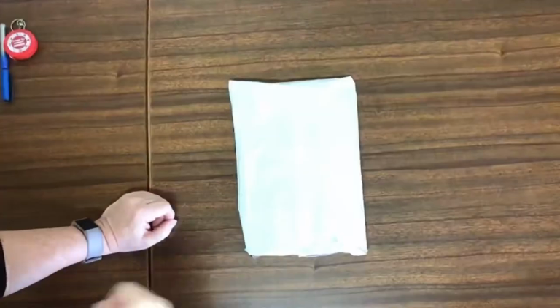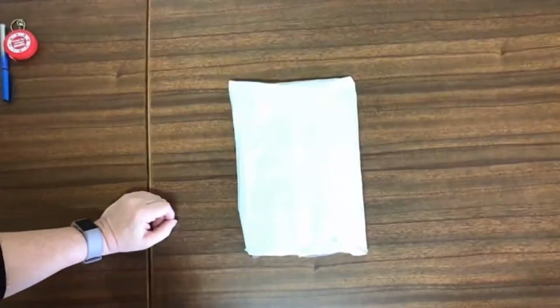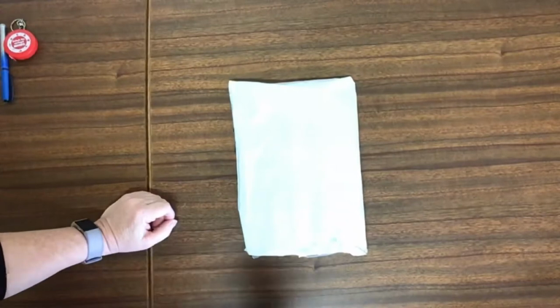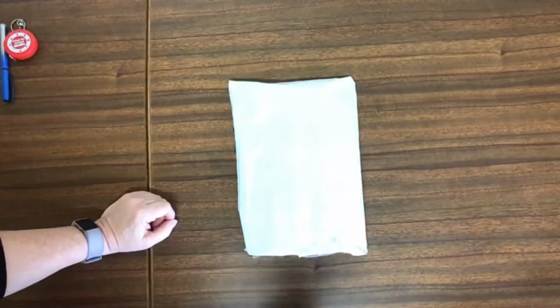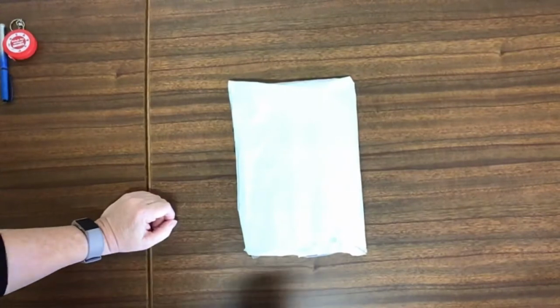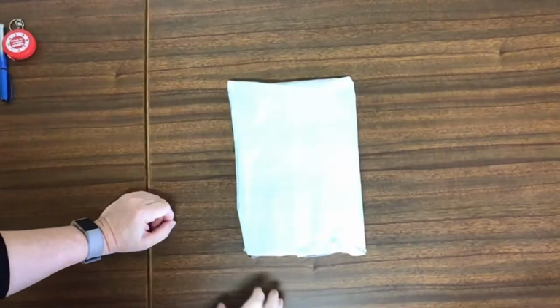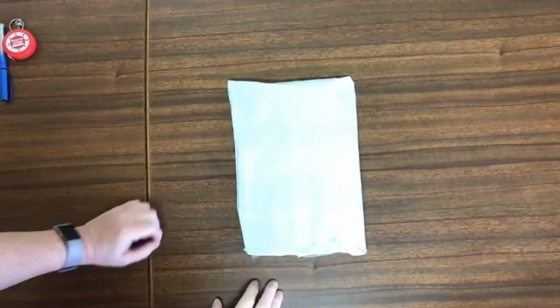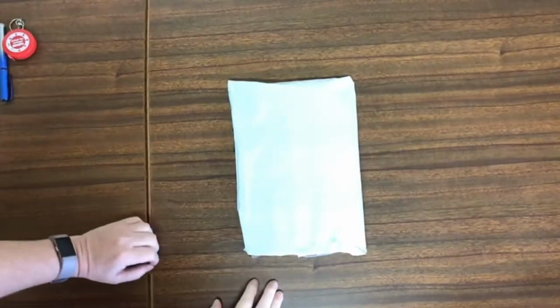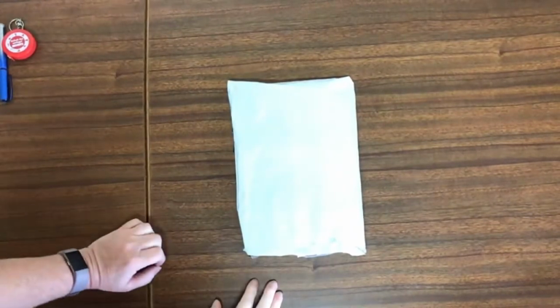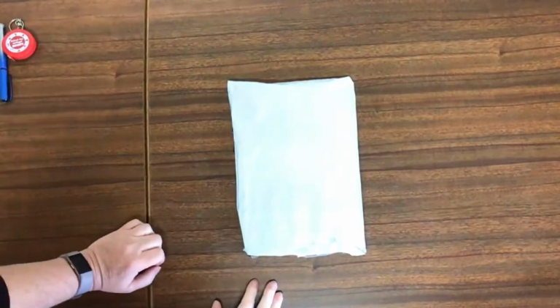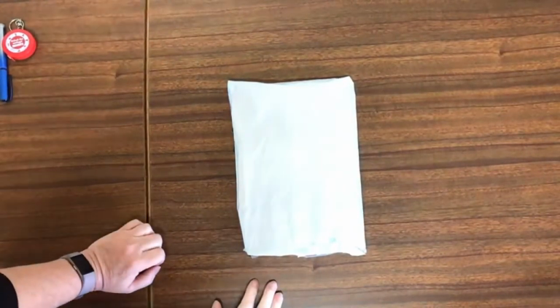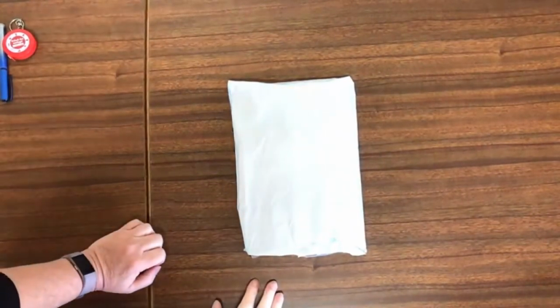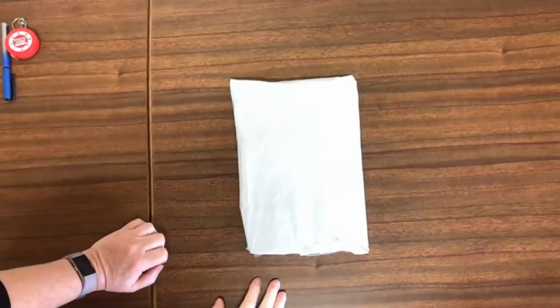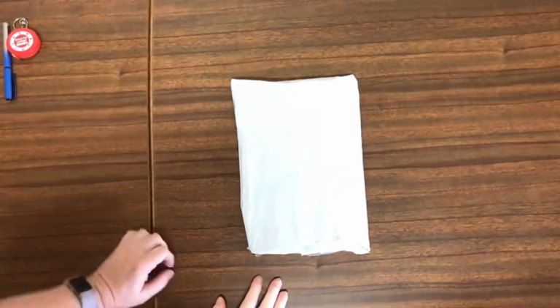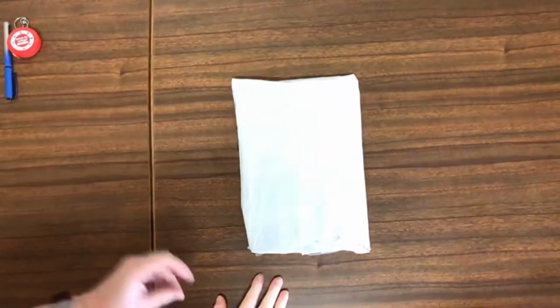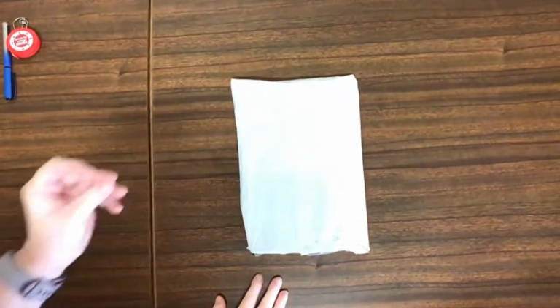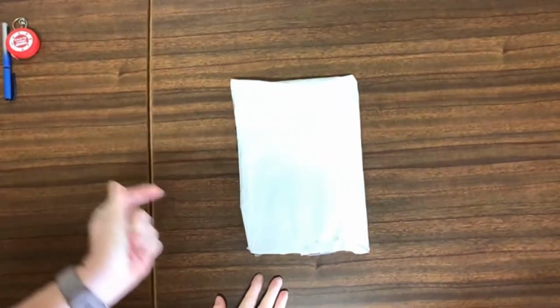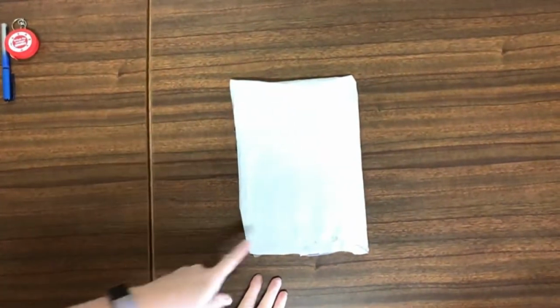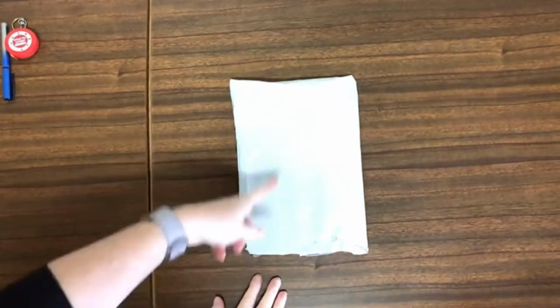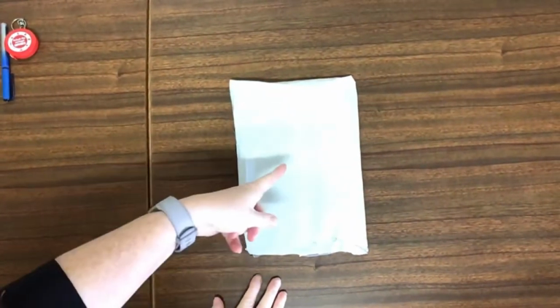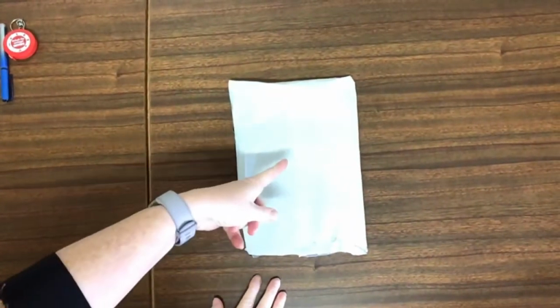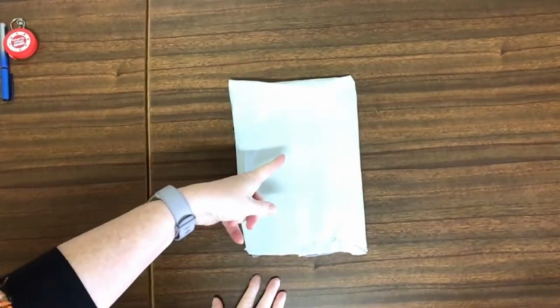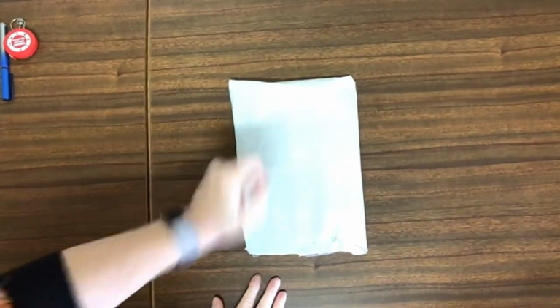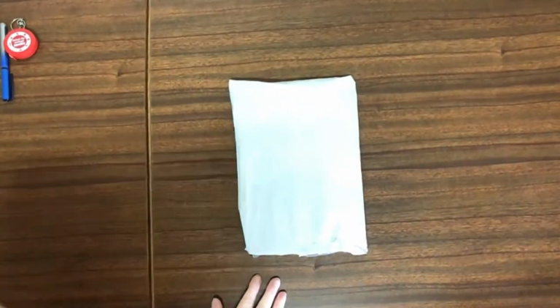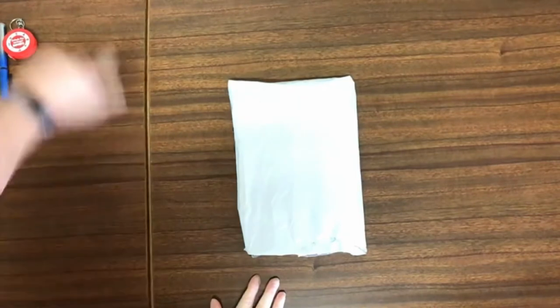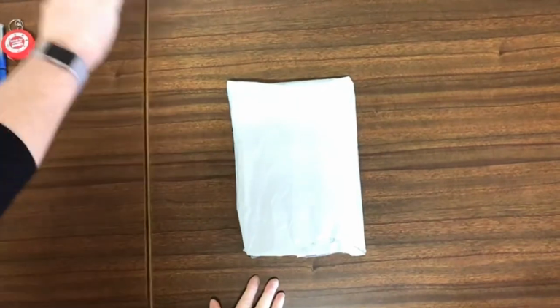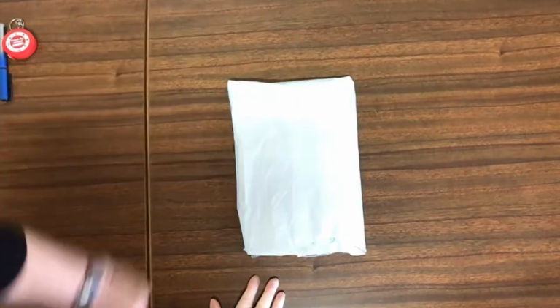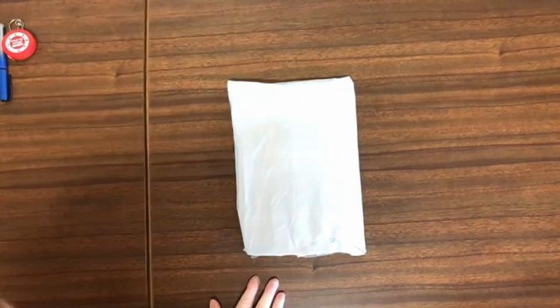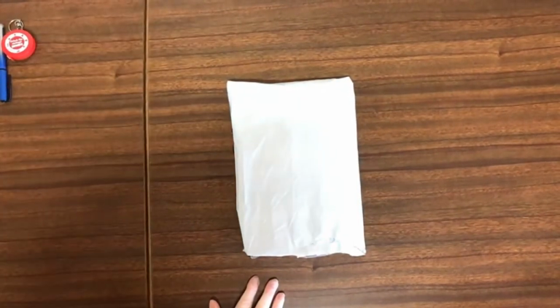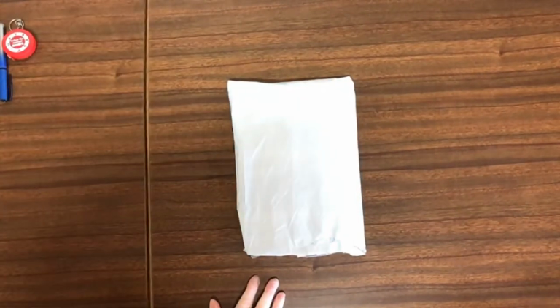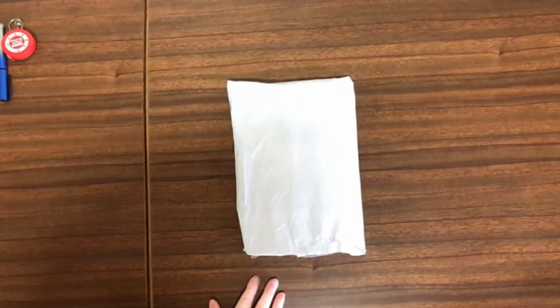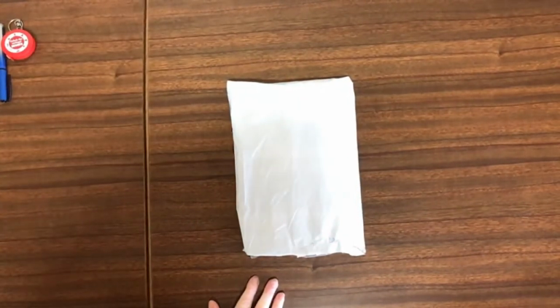Hello and welcome to Diamond Art with Del. Today we are checking out this little baggy from AliExpress.